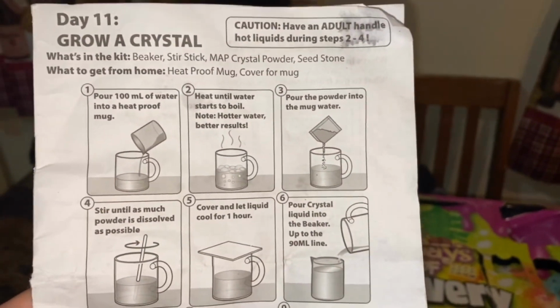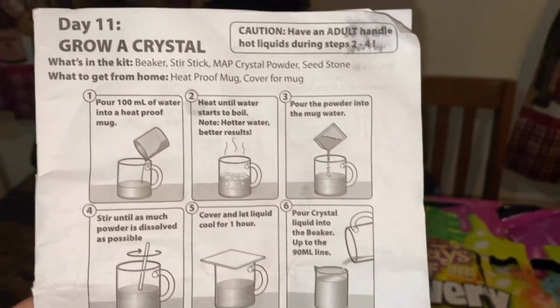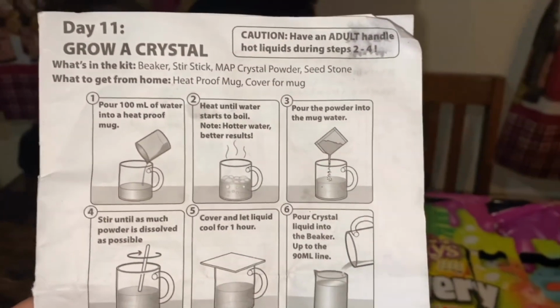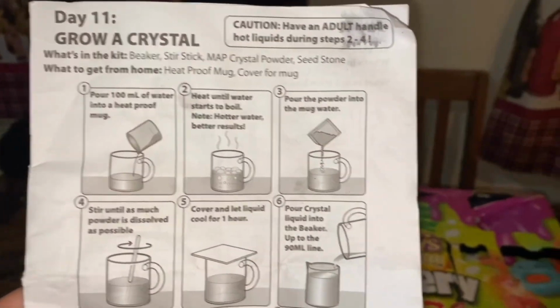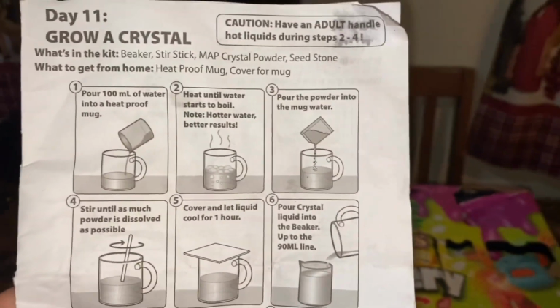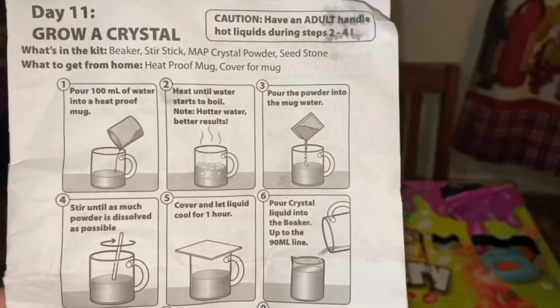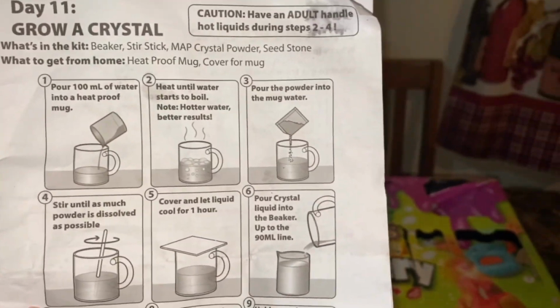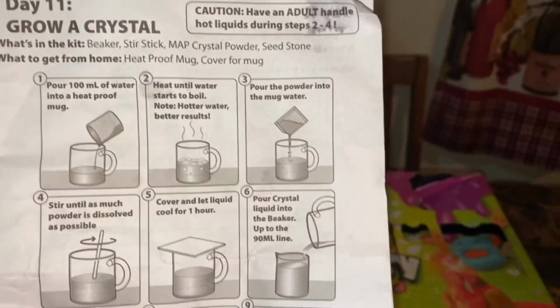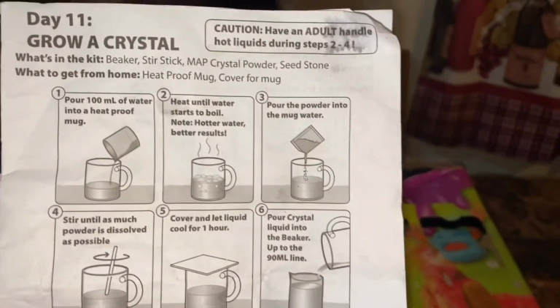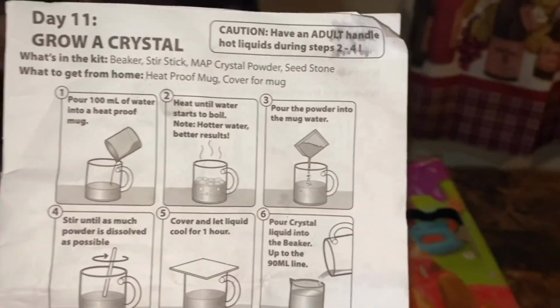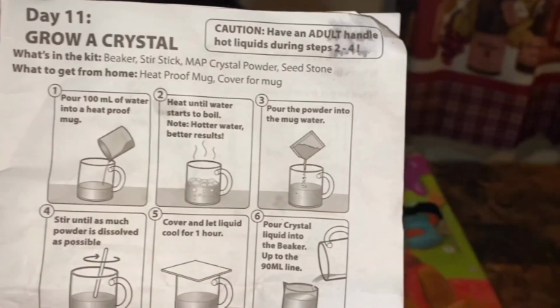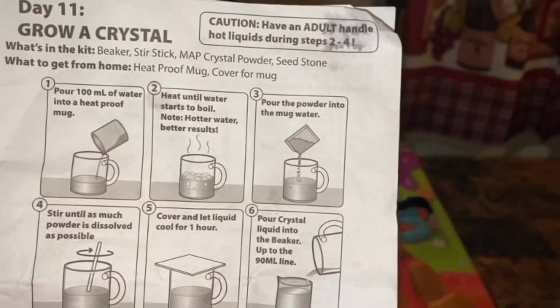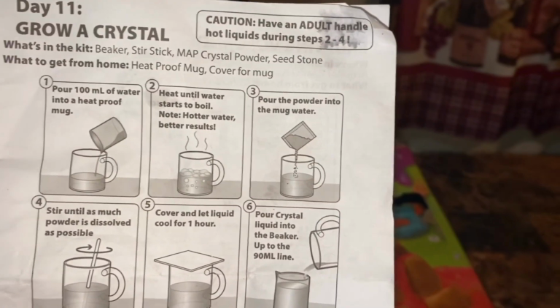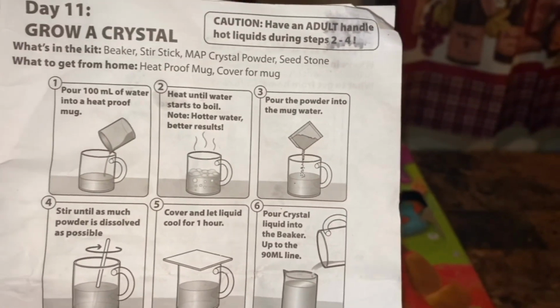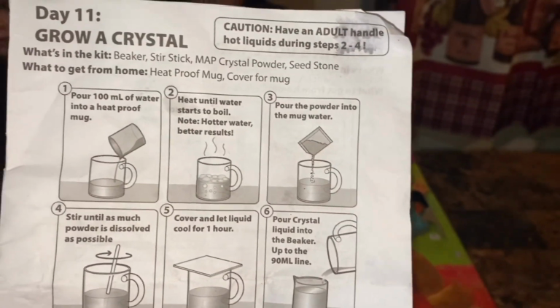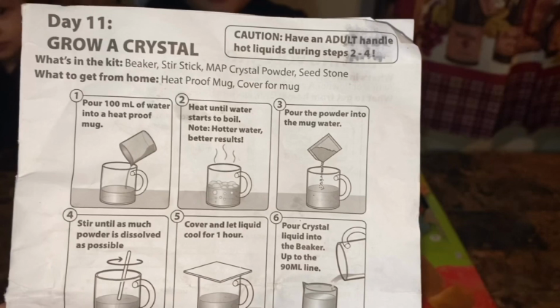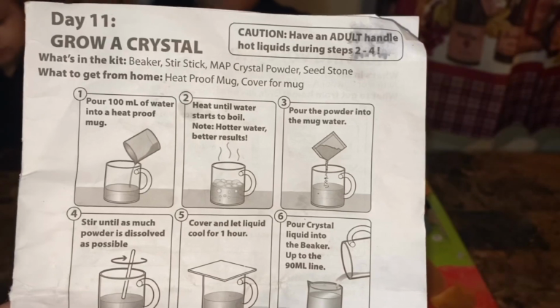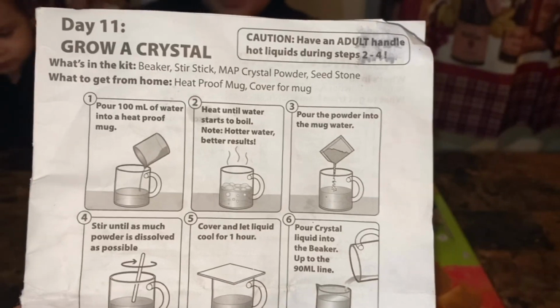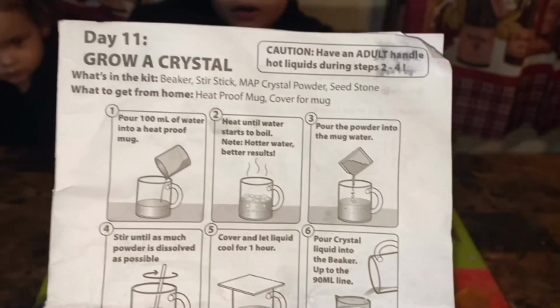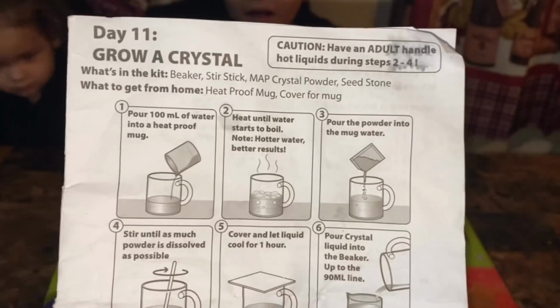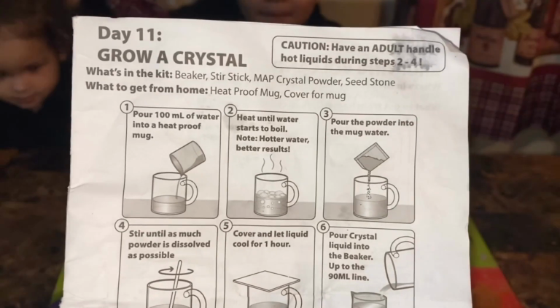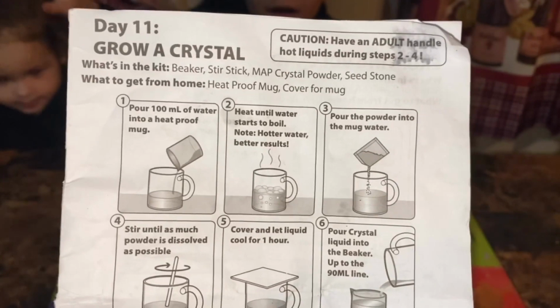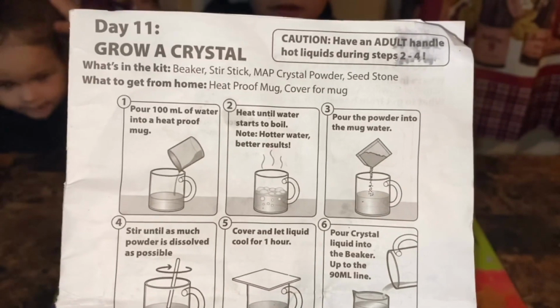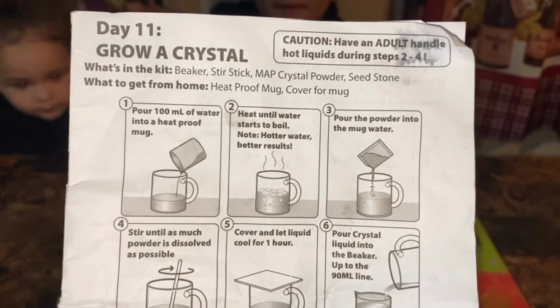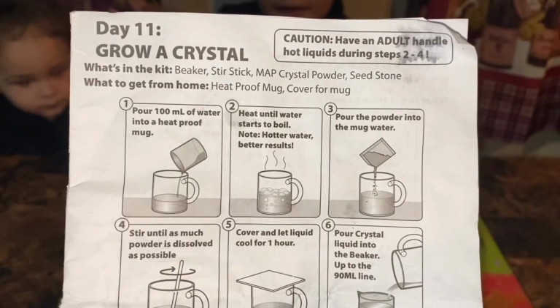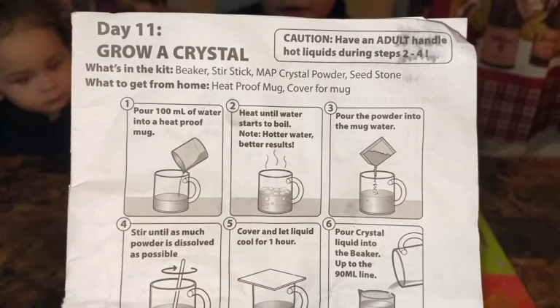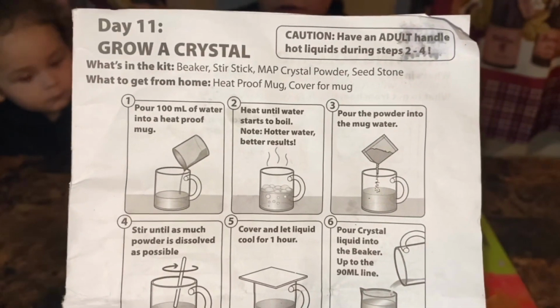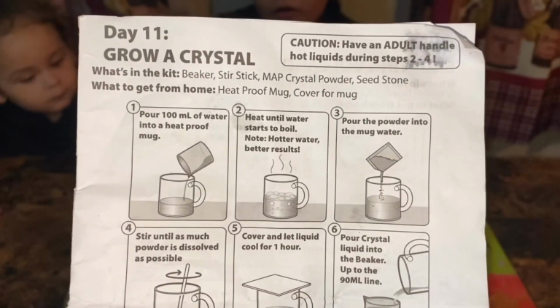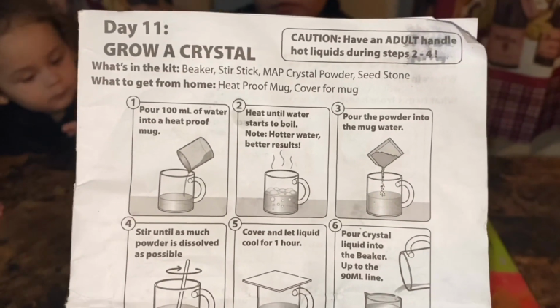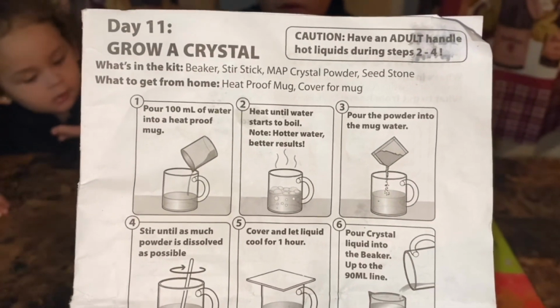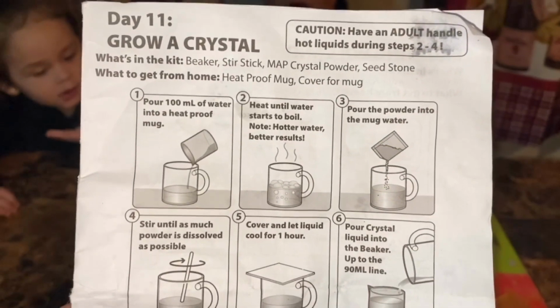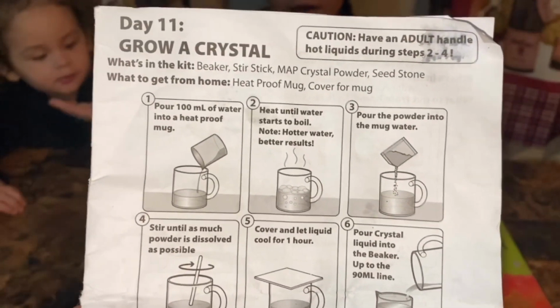What's in the kit? The beaker, stir stick, magic crystal powder, and a seed stone. What to get from home? A heatproof mug and a cover for the mug.